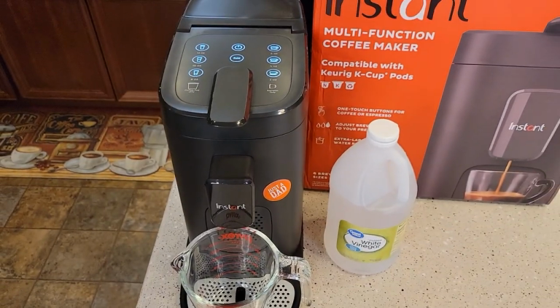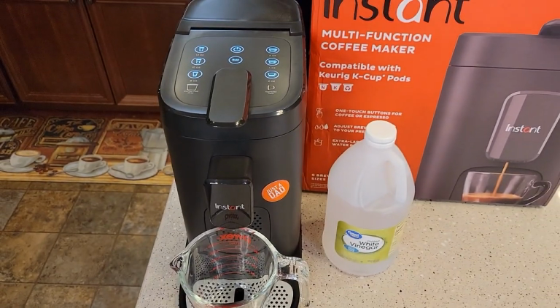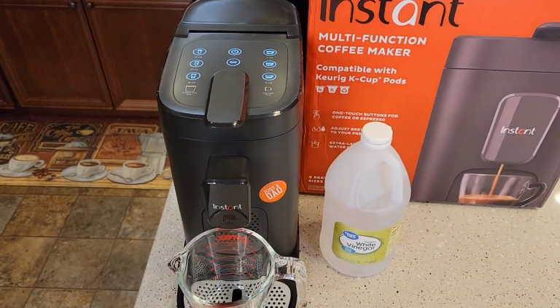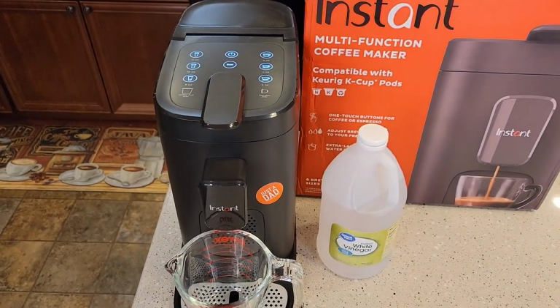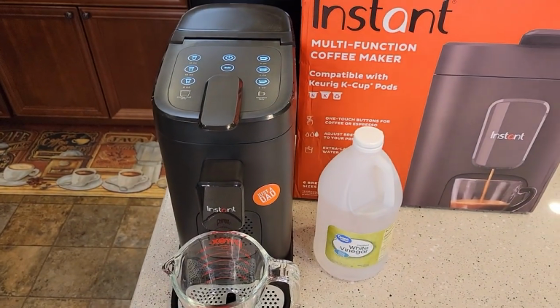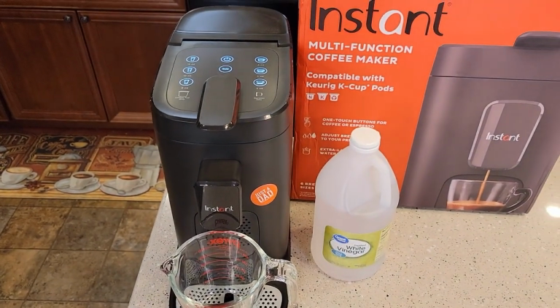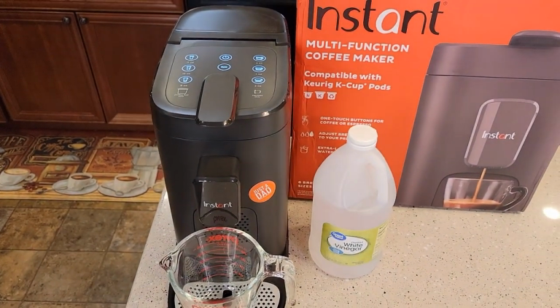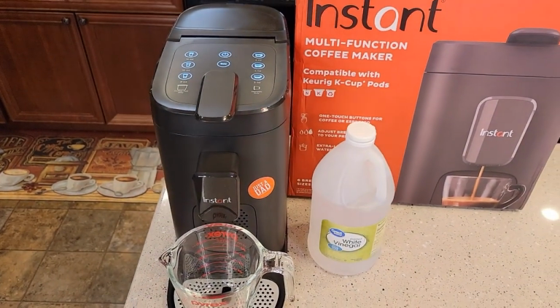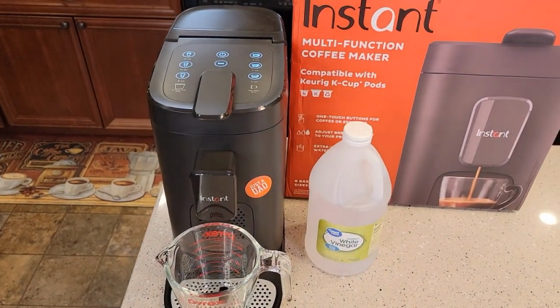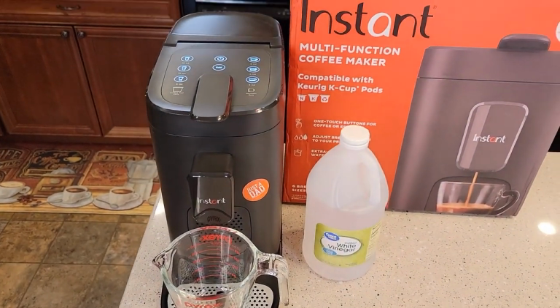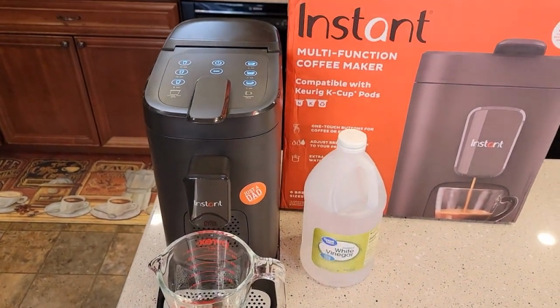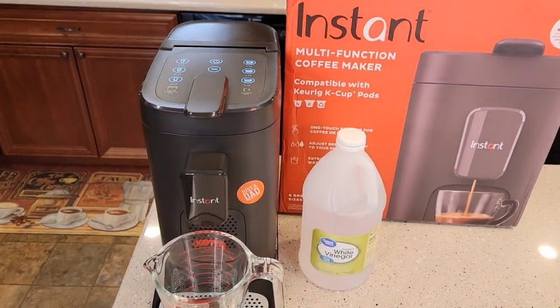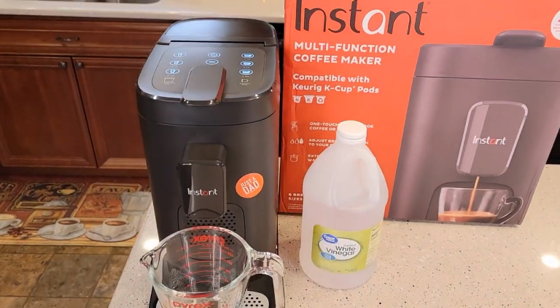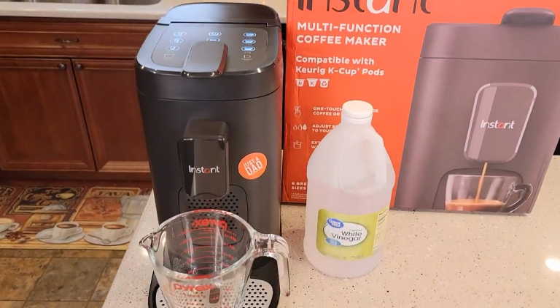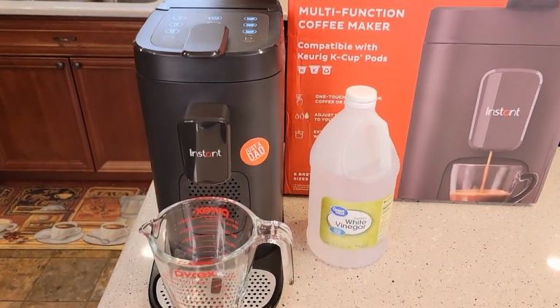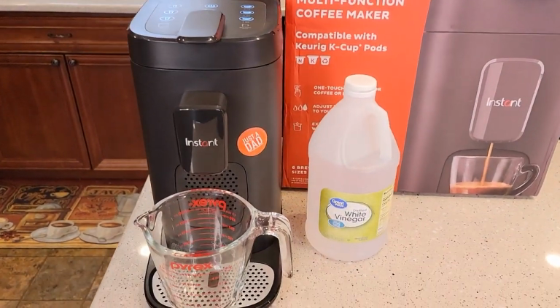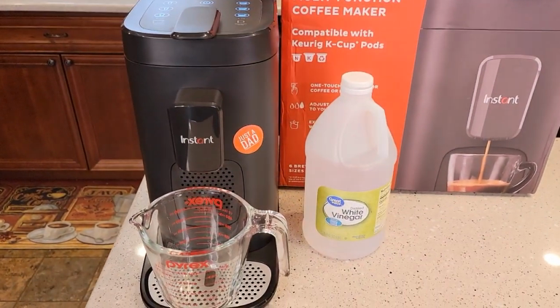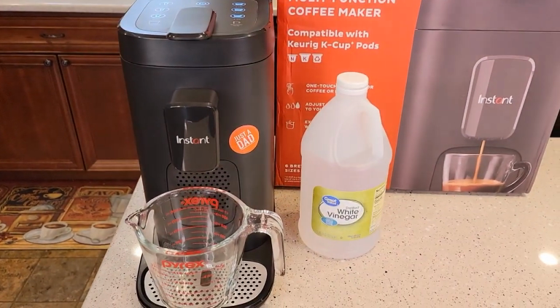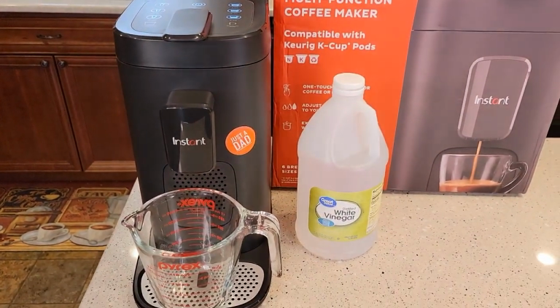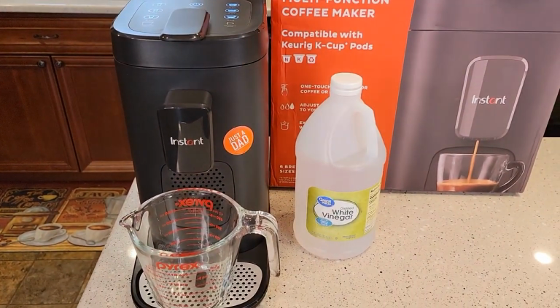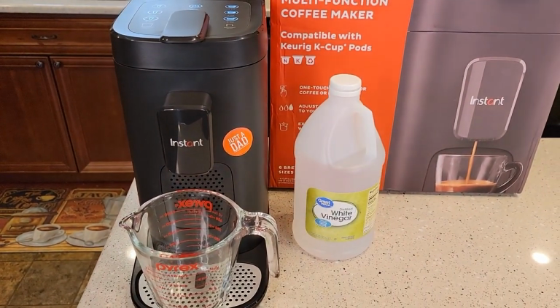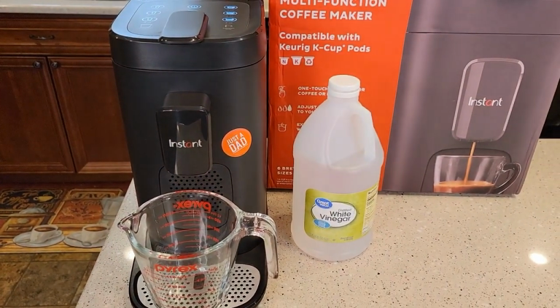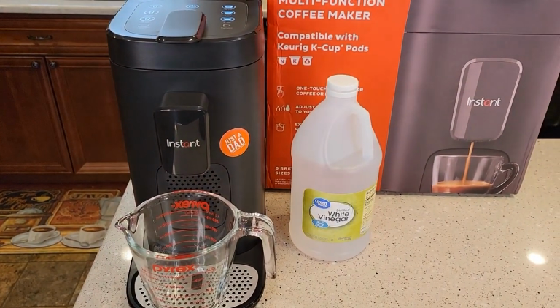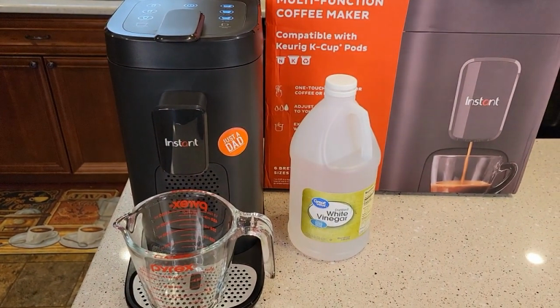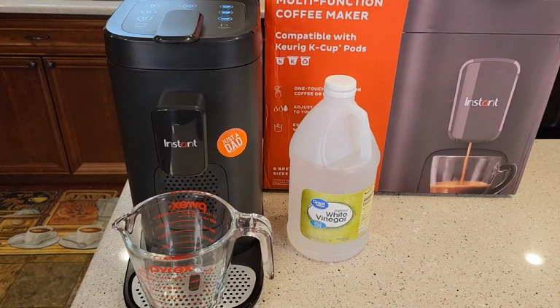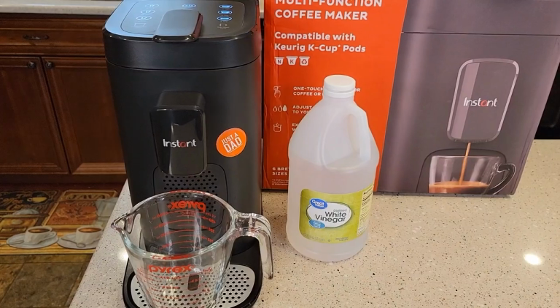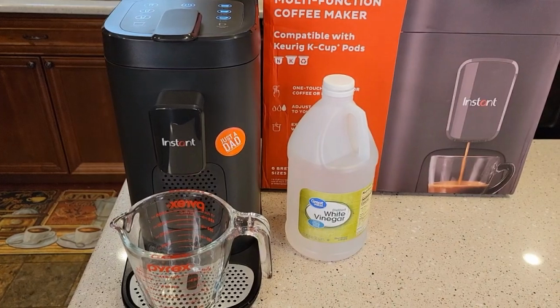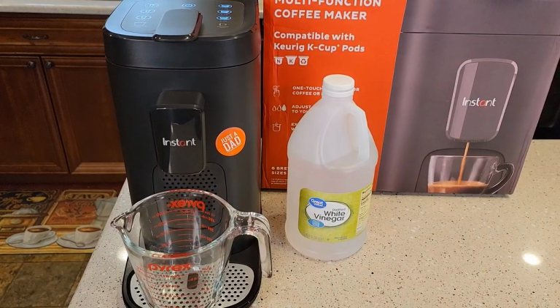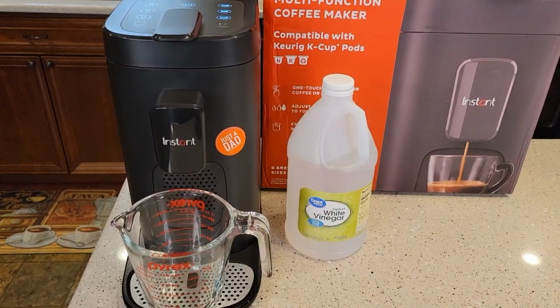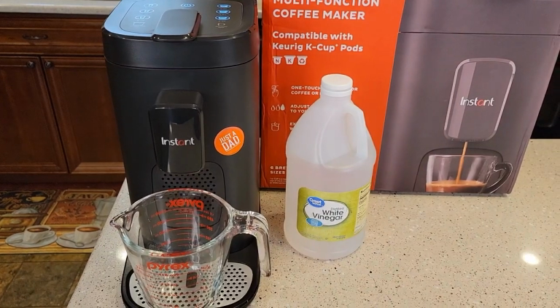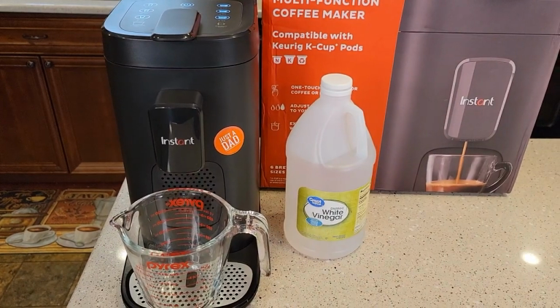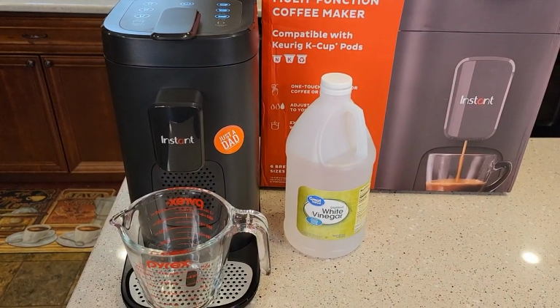We've got to put the machine into descale mode and we're going to be using distilled white vinegar. You can use regular white vinegar.